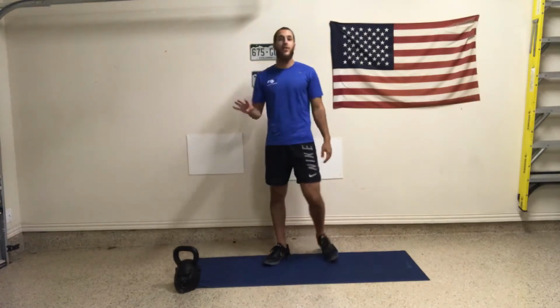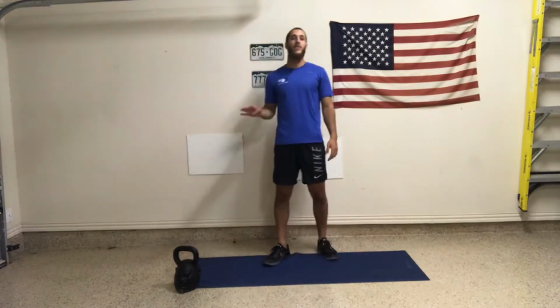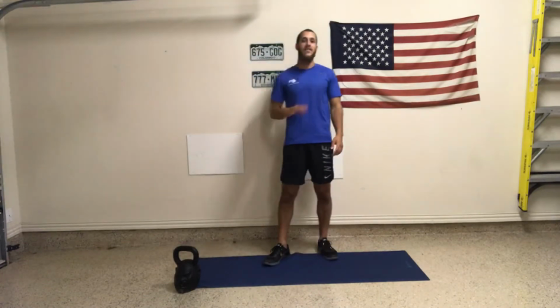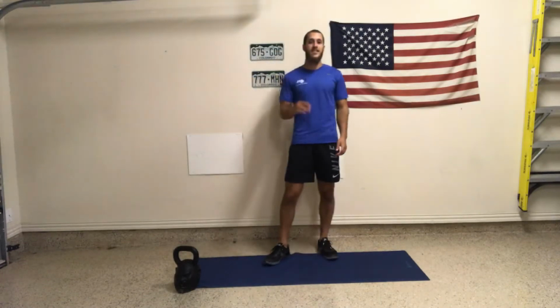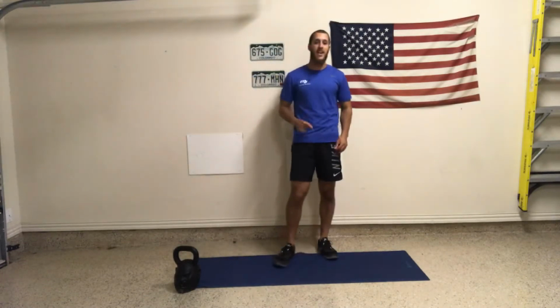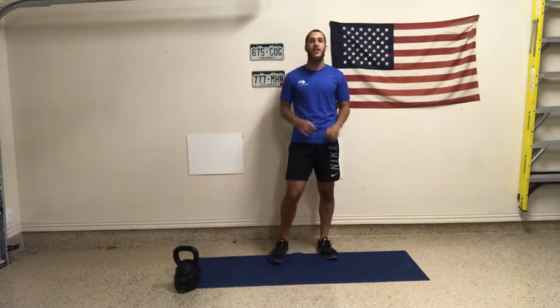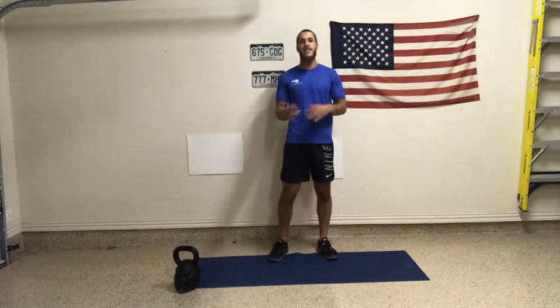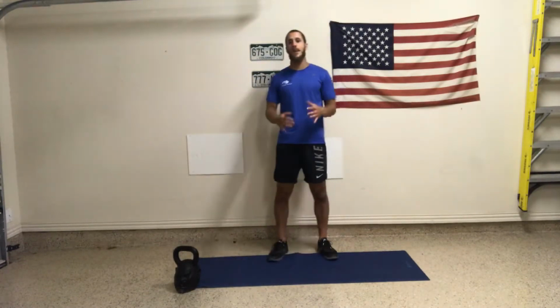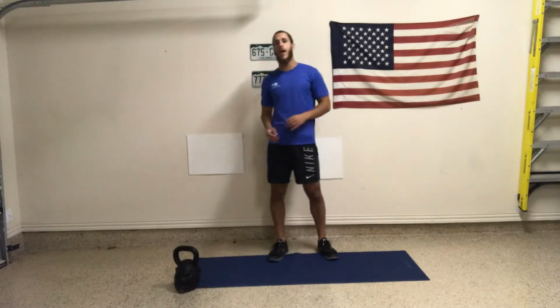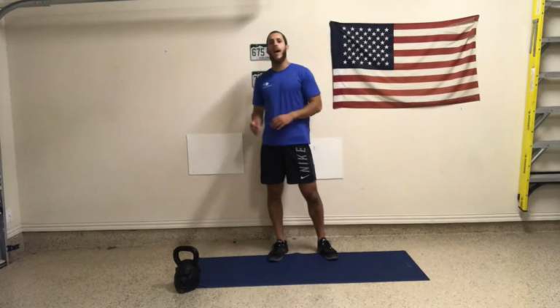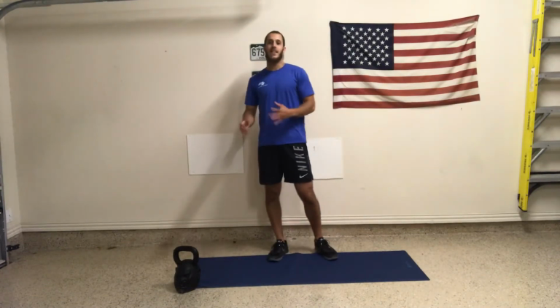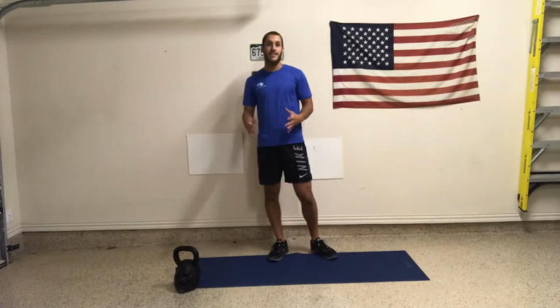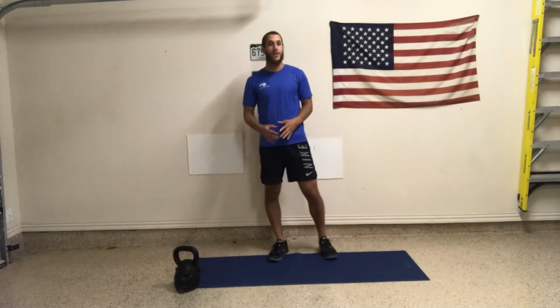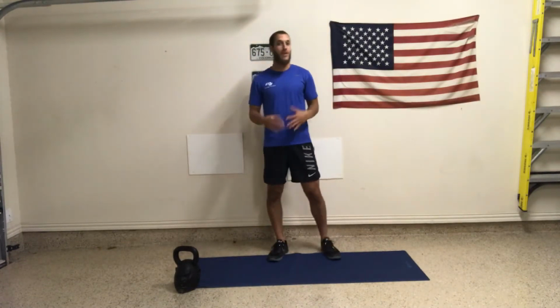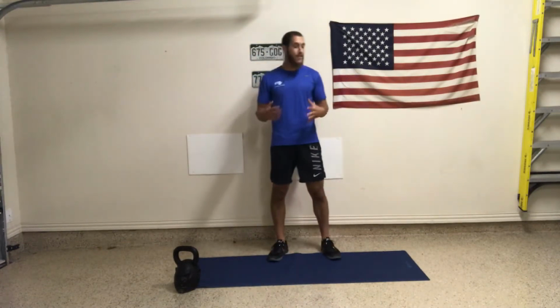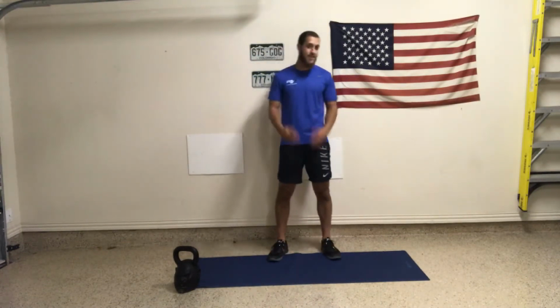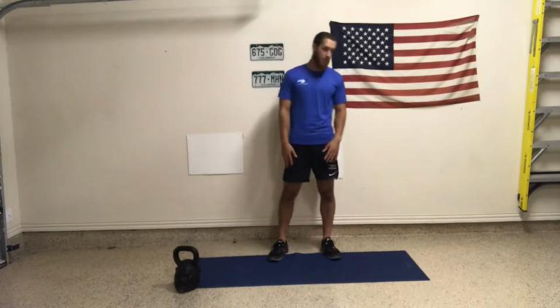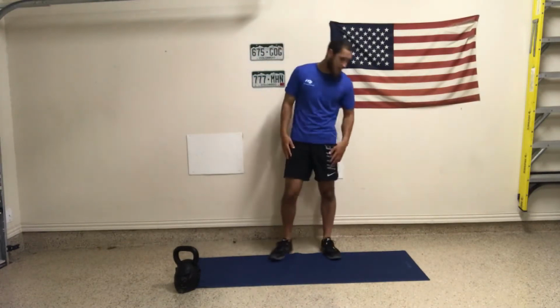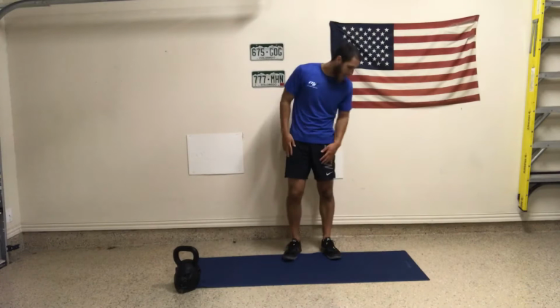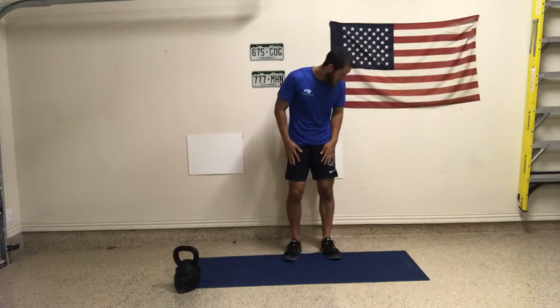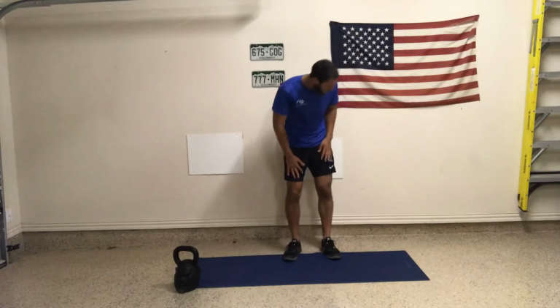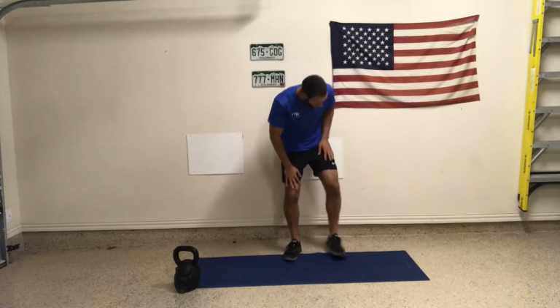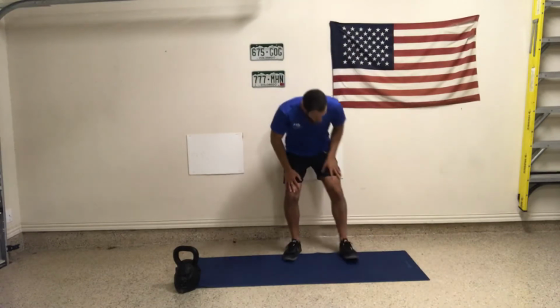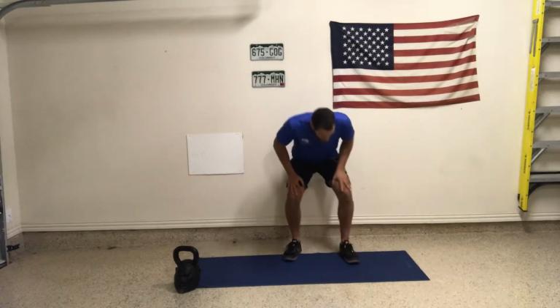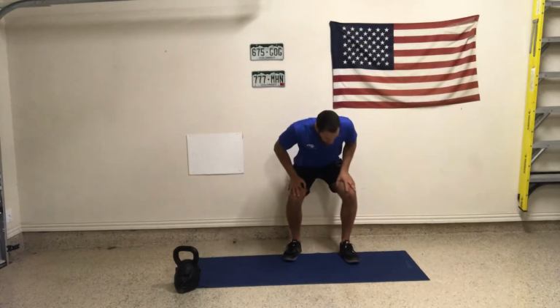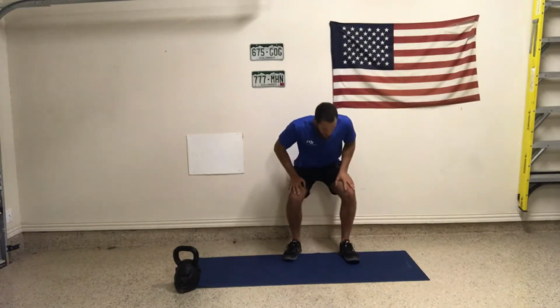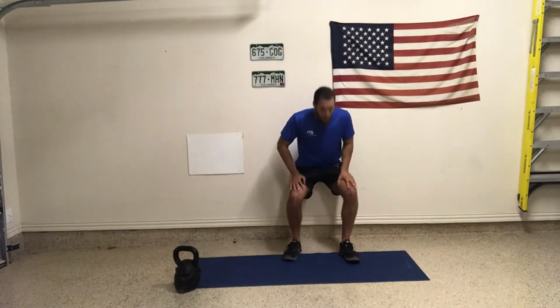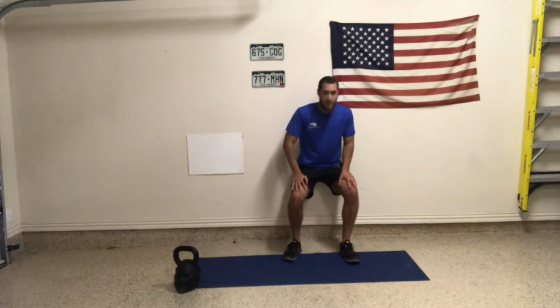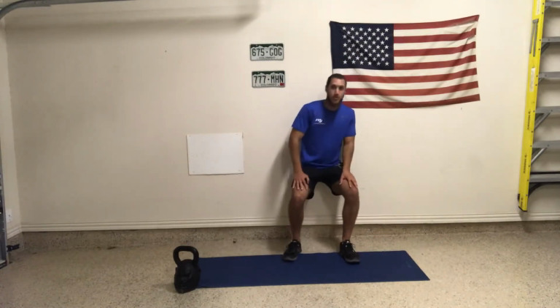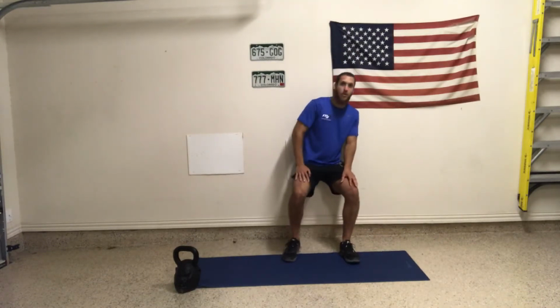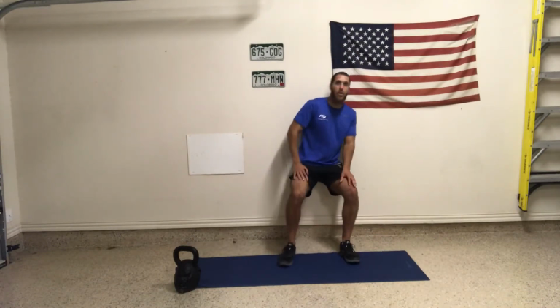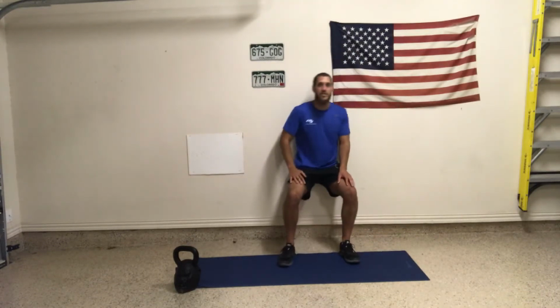So 45 seconds there, take about a 10-second rest — 15-second rest maximum. Then we're going to move into wall sit.